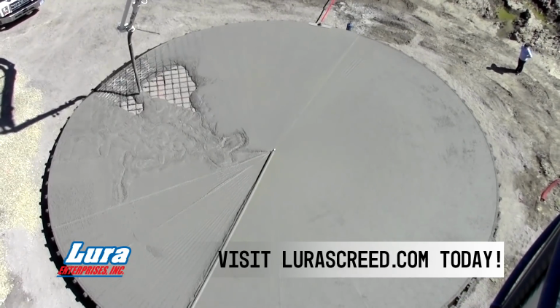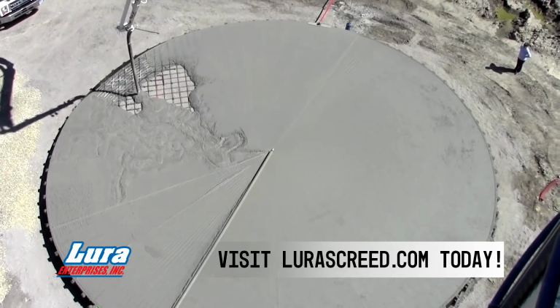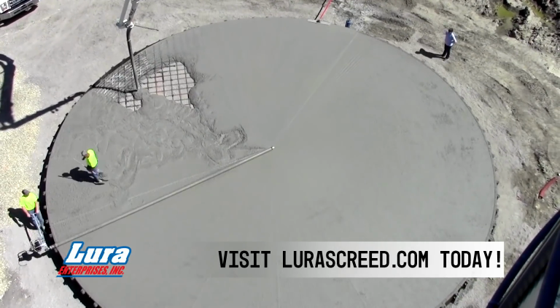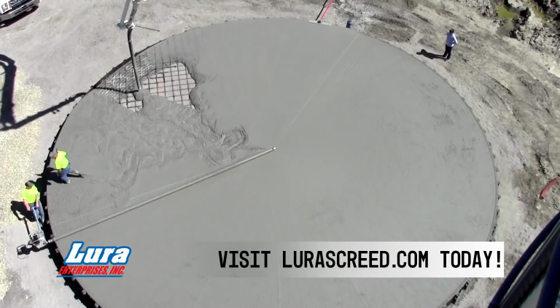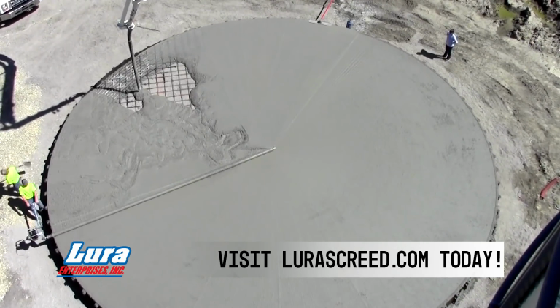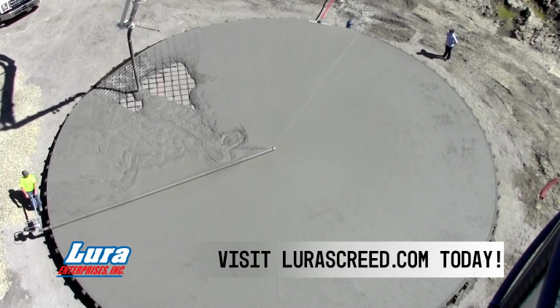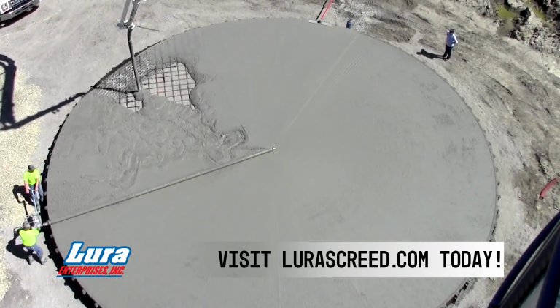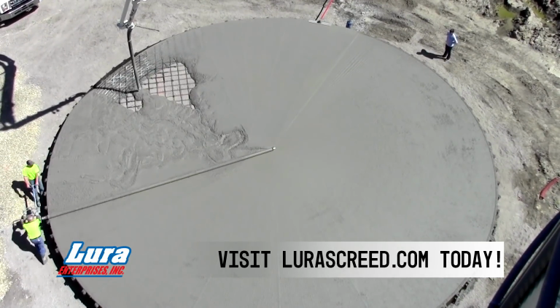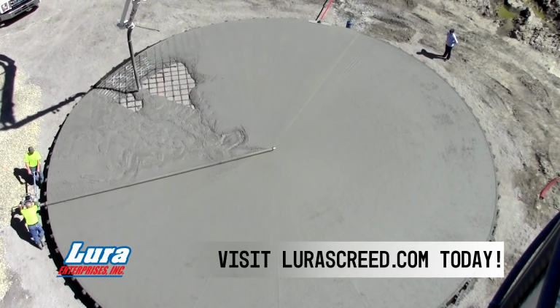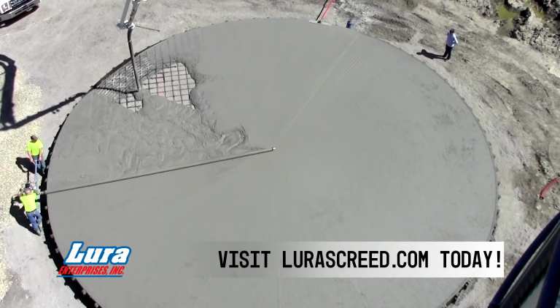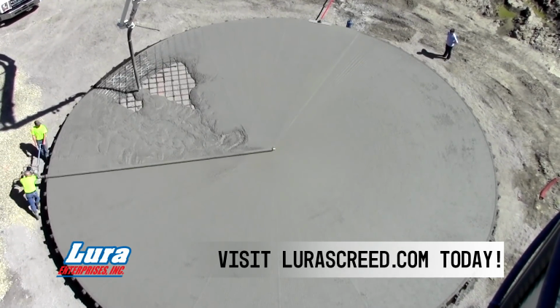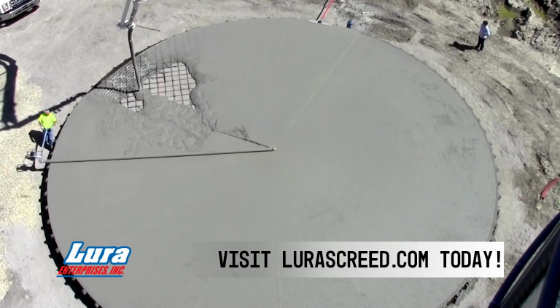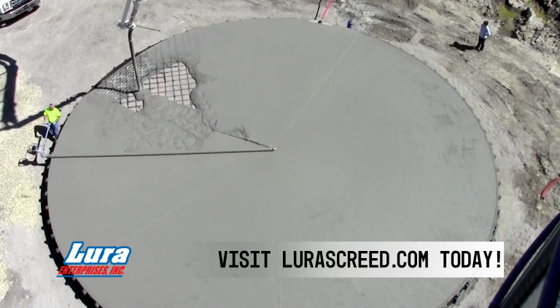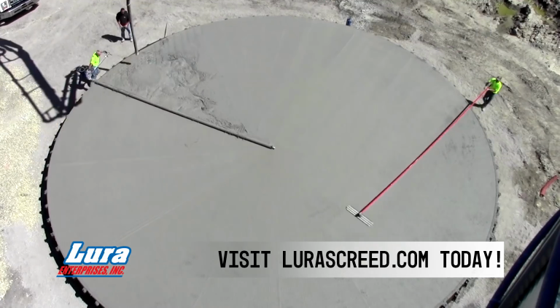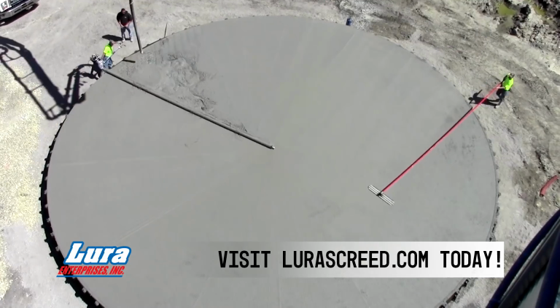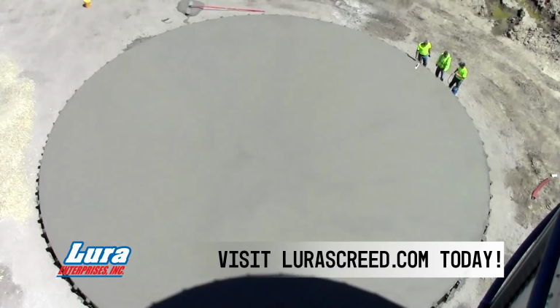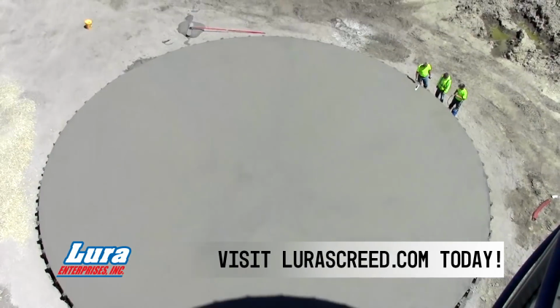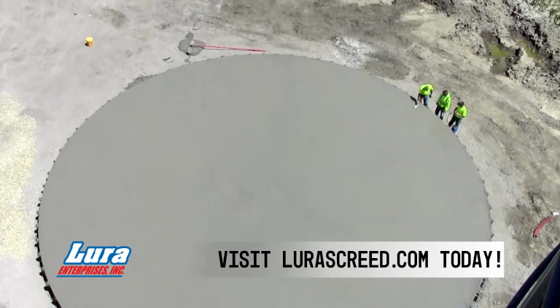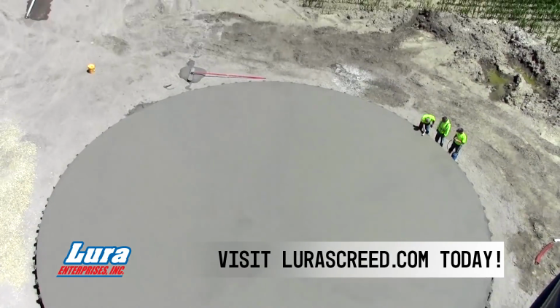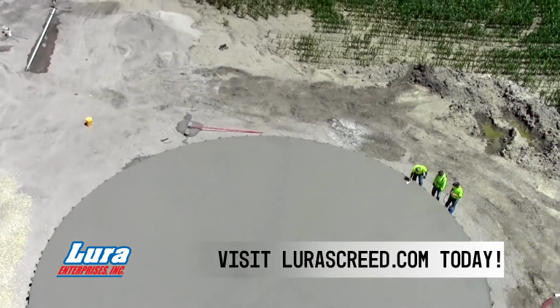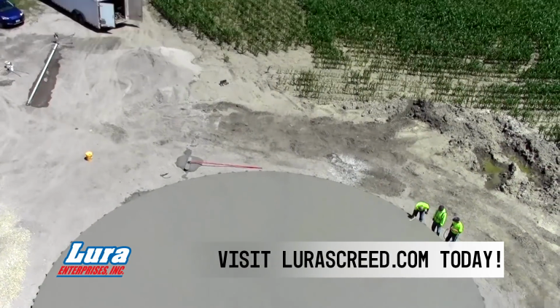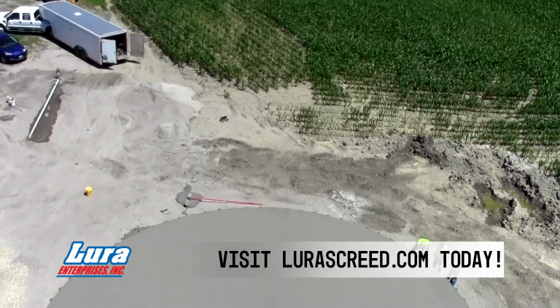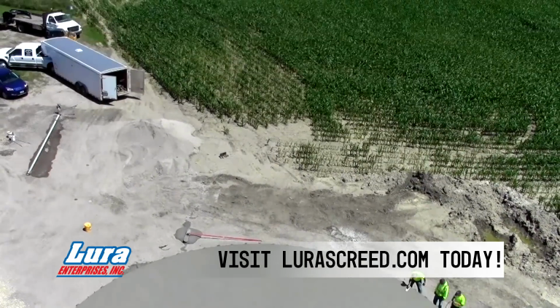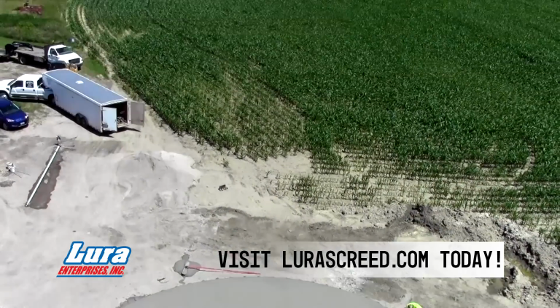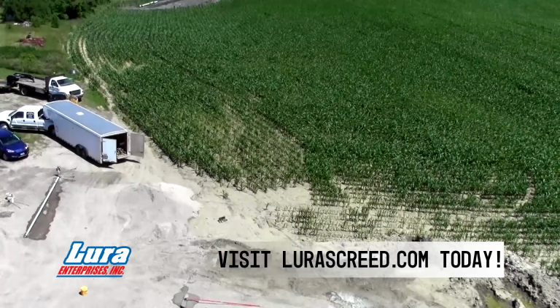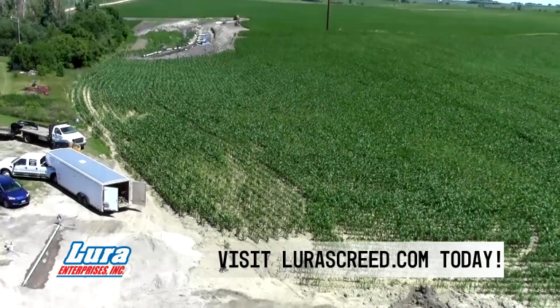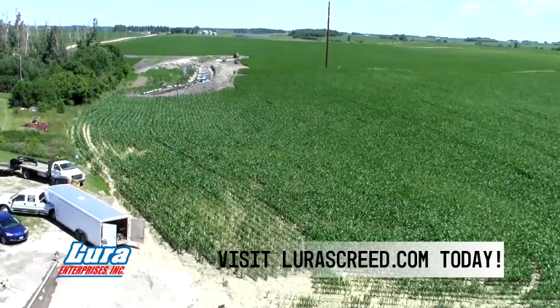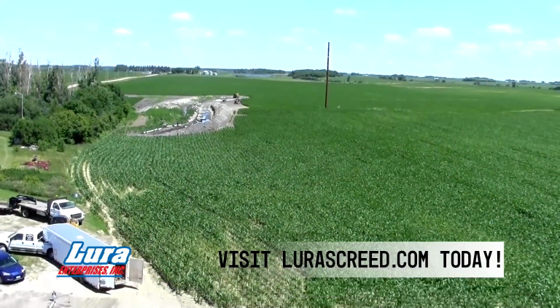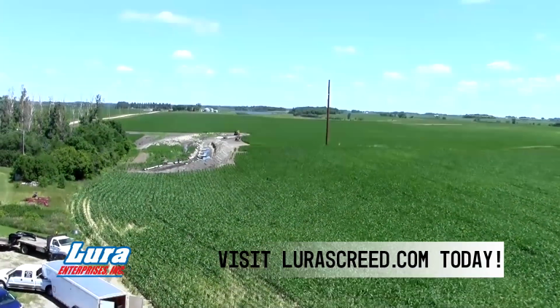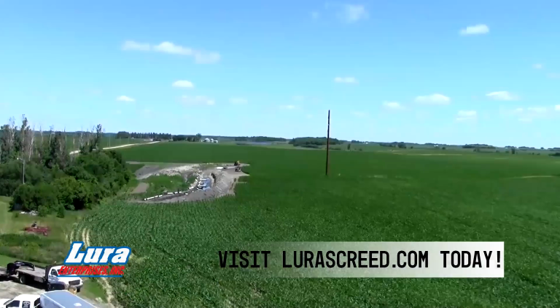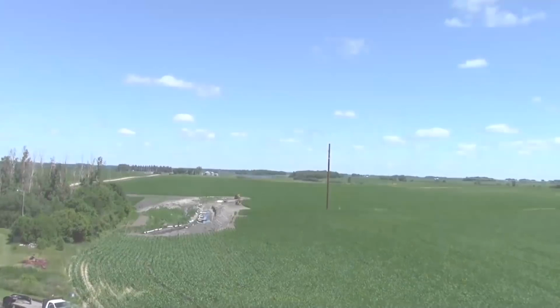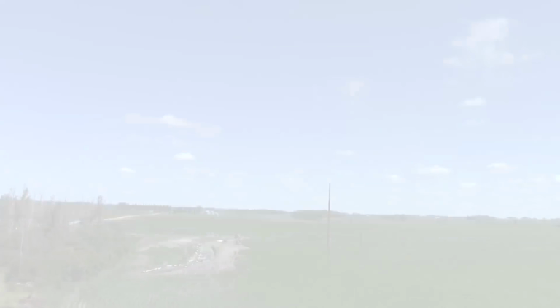Feel free to try all the other screeds on the market, but before you buy, make sure you try the Lightning Strike Screed. You'll see why.